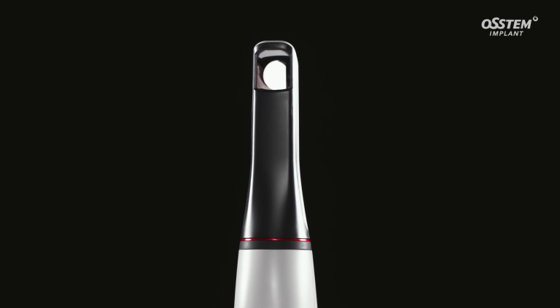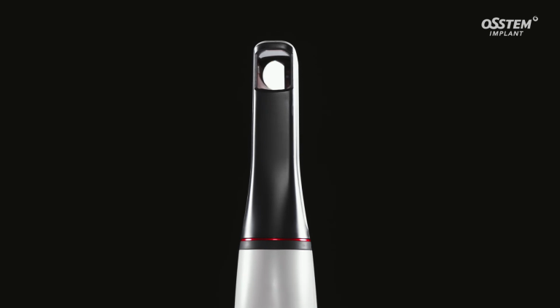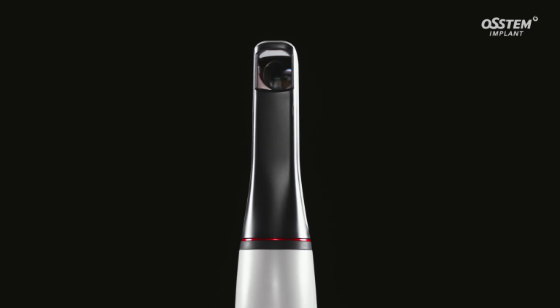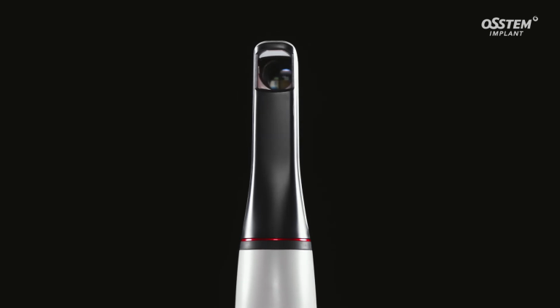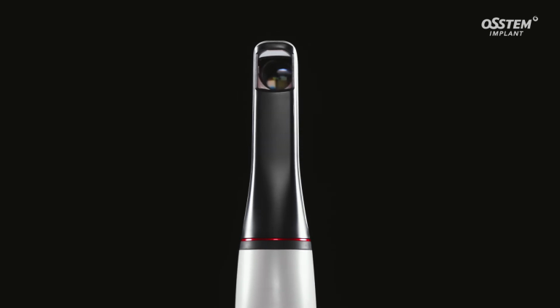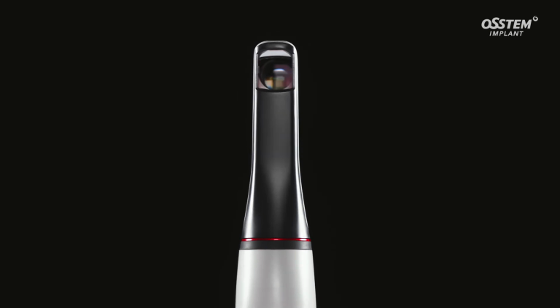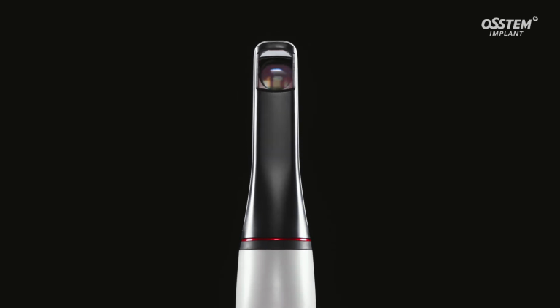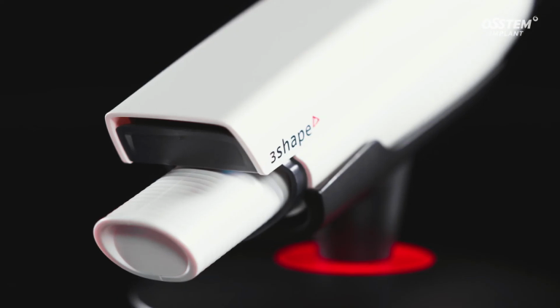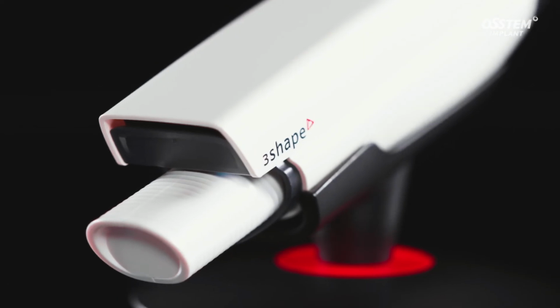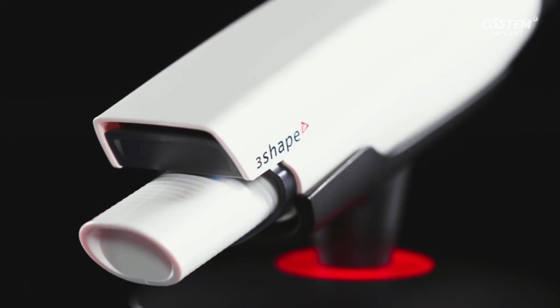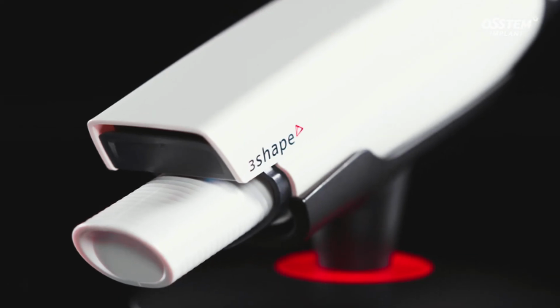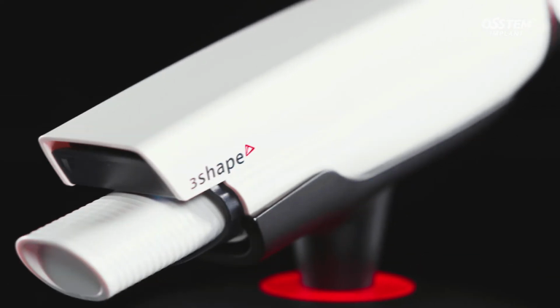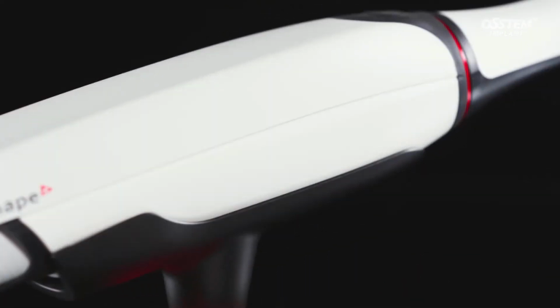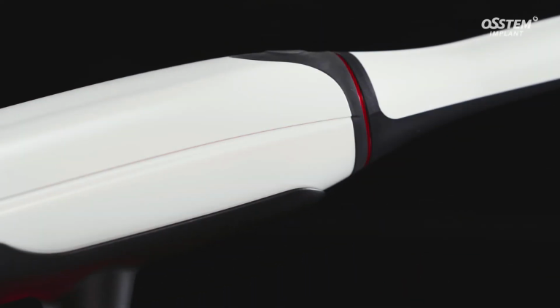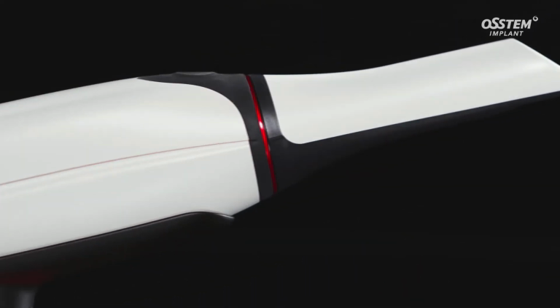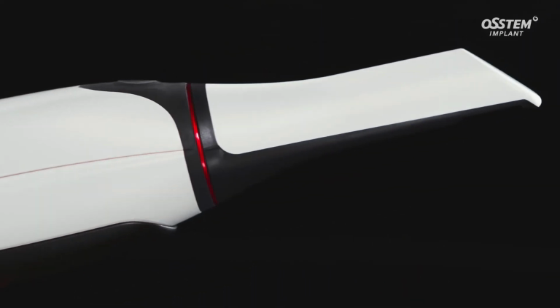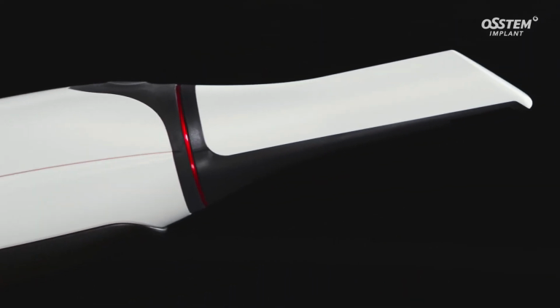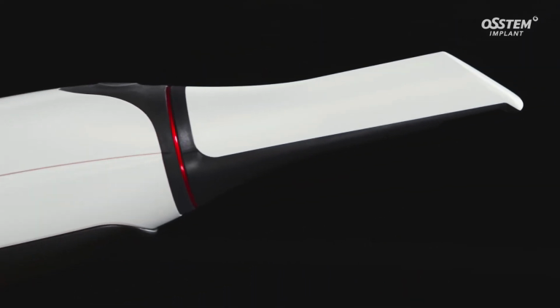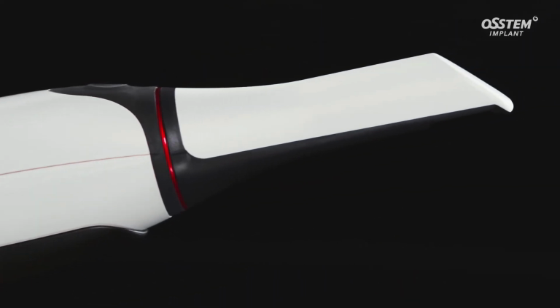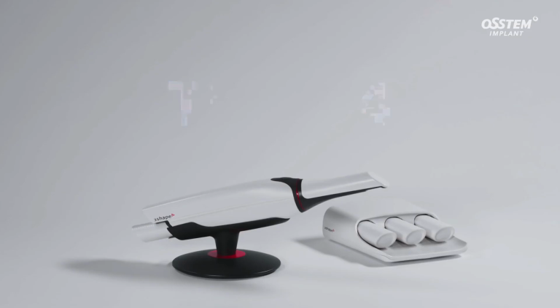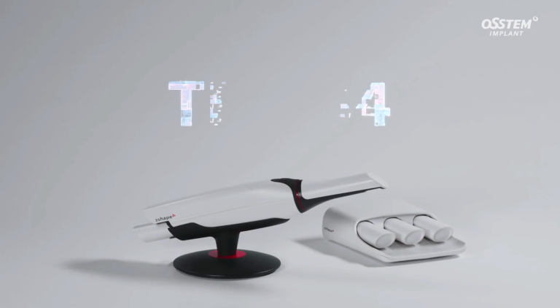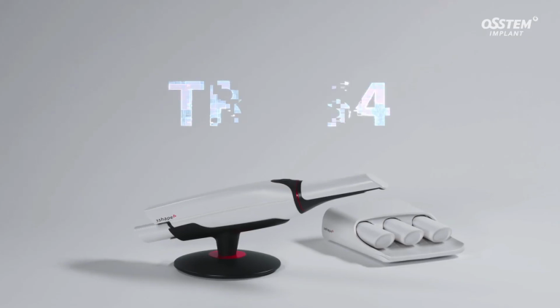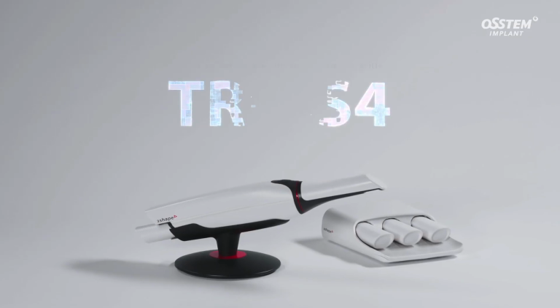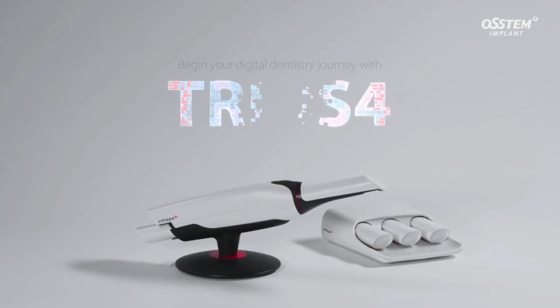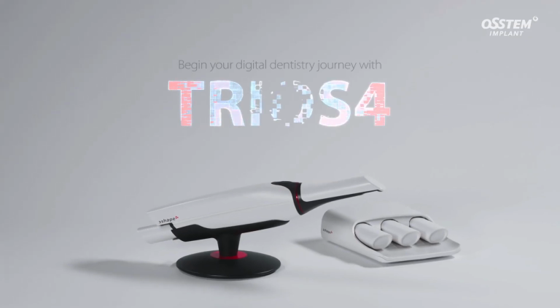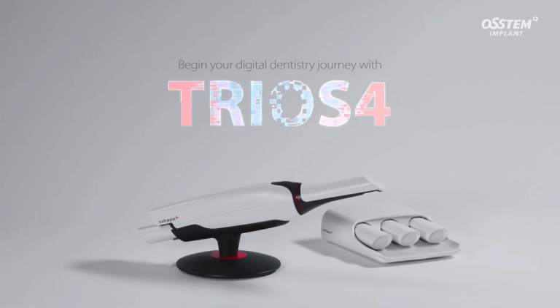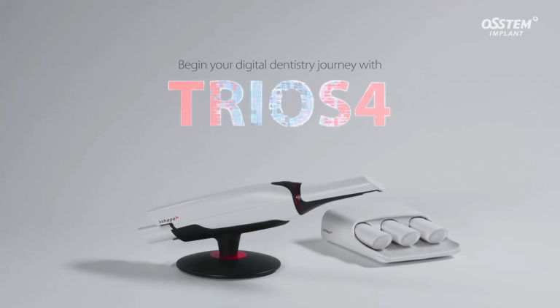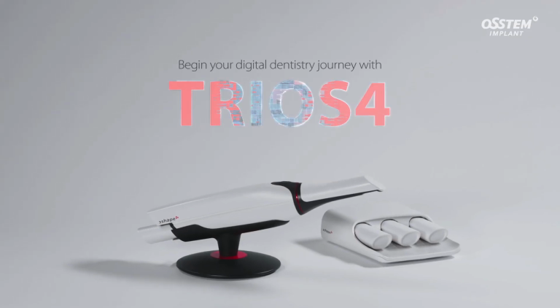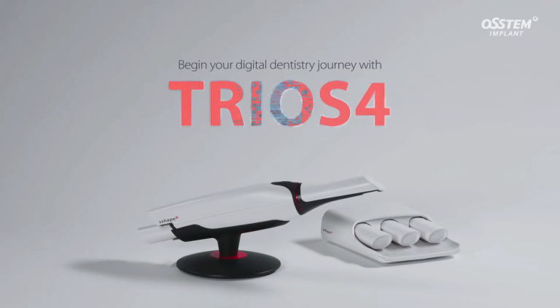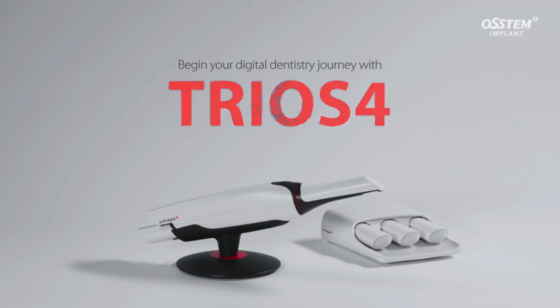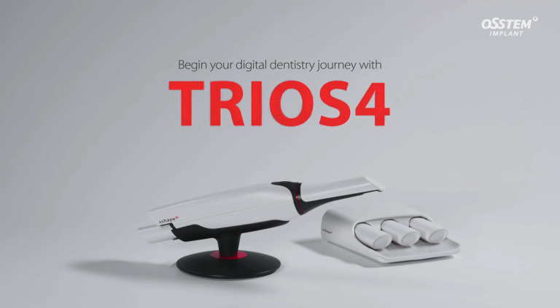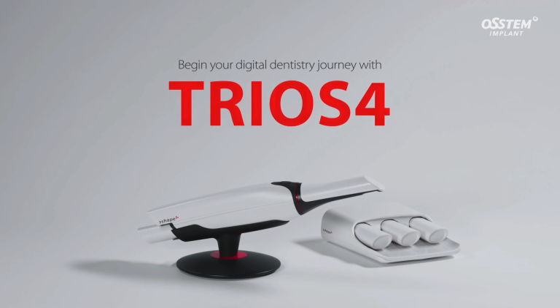Experience the TRIOS 4. It can be used in a variety of treatments.